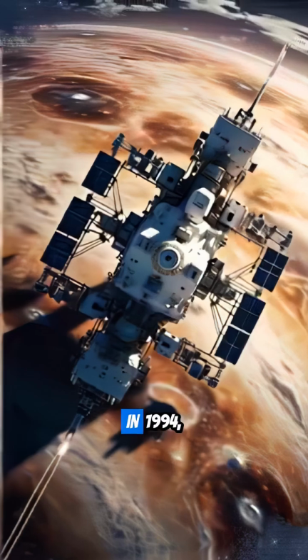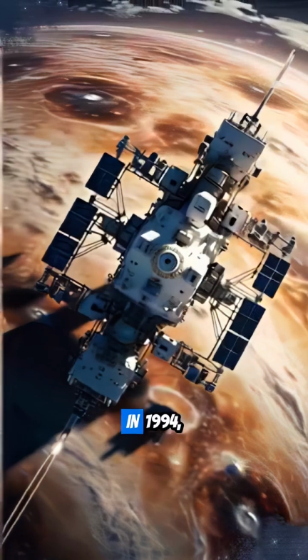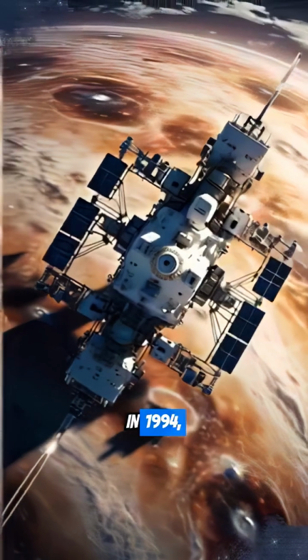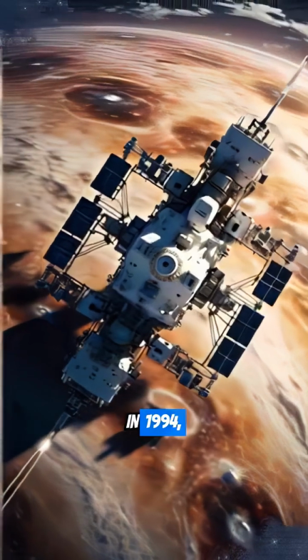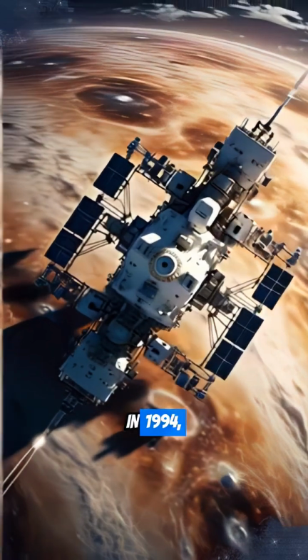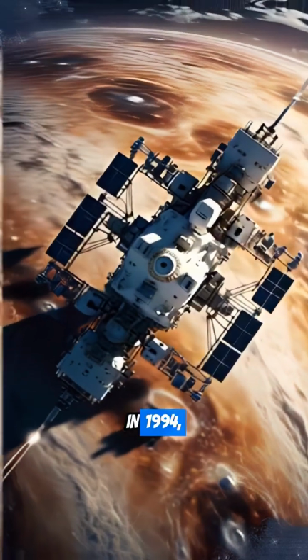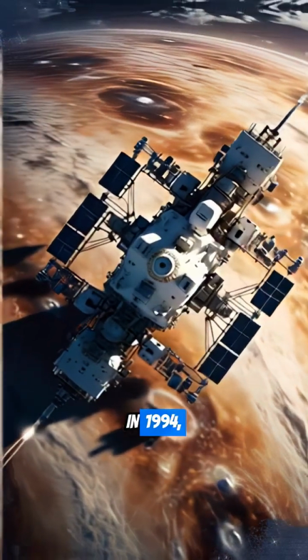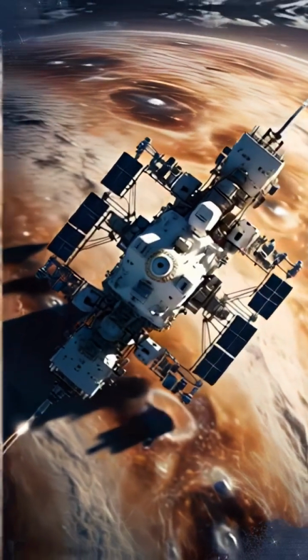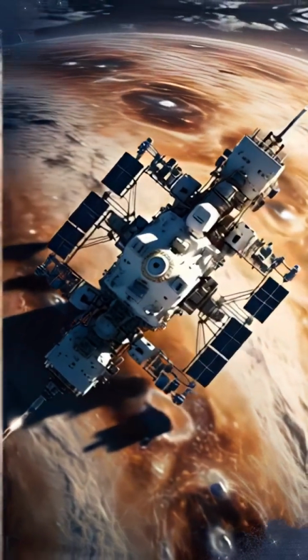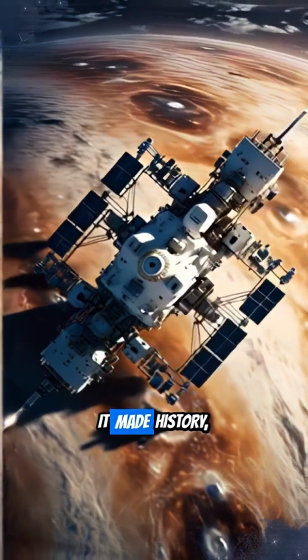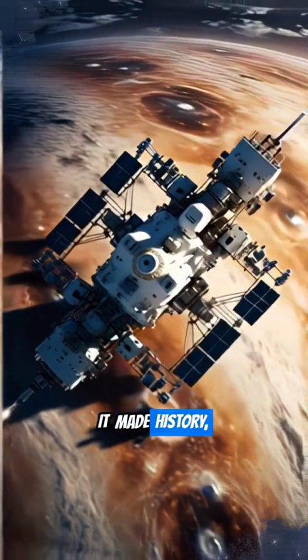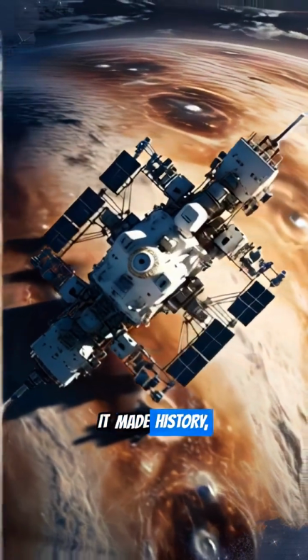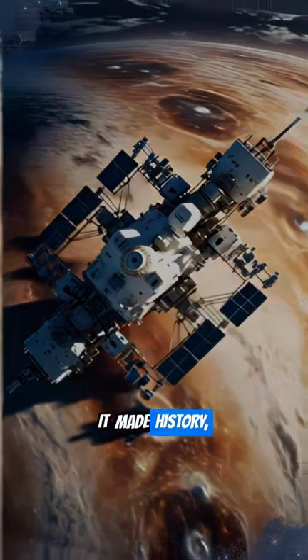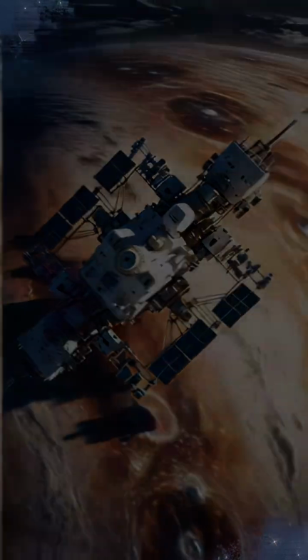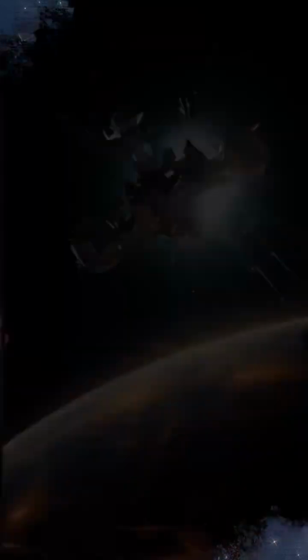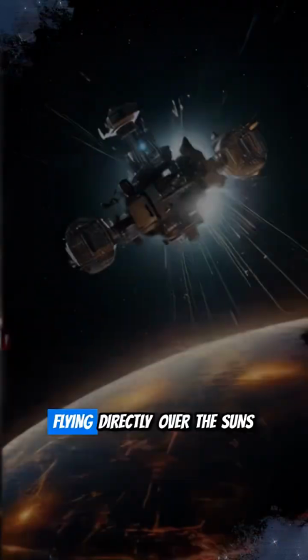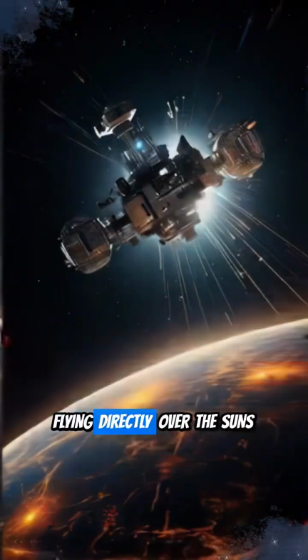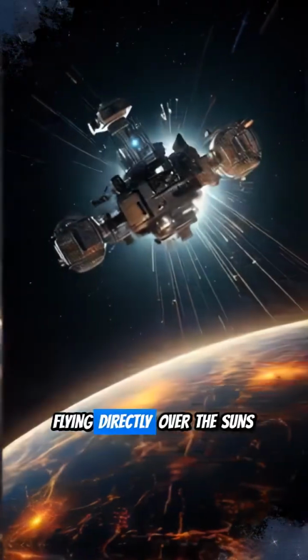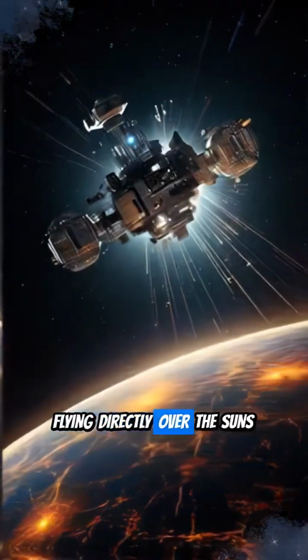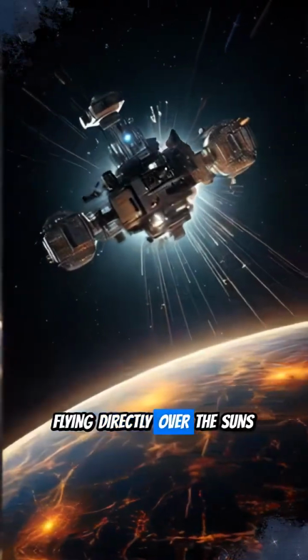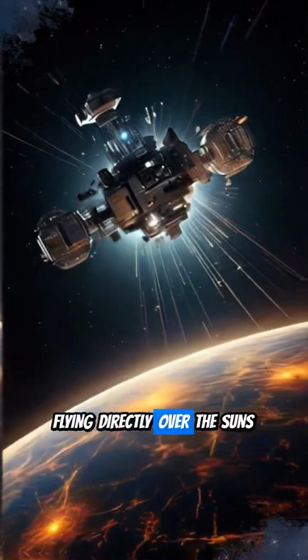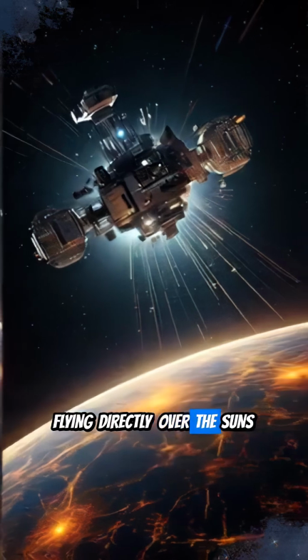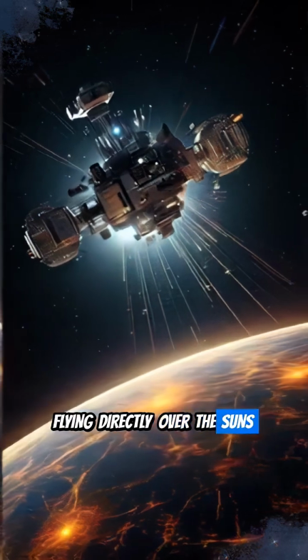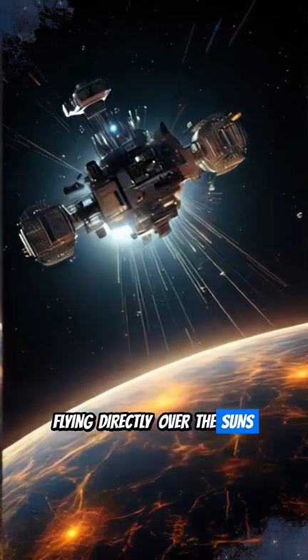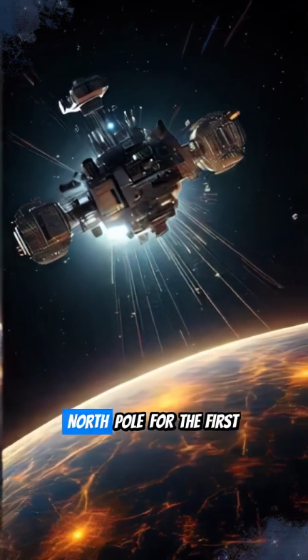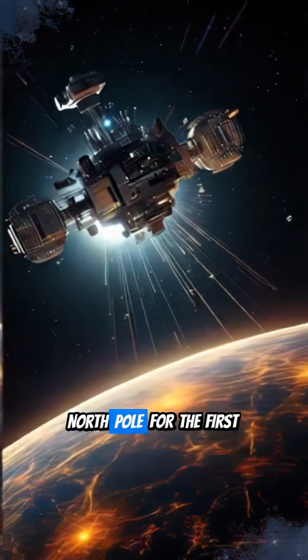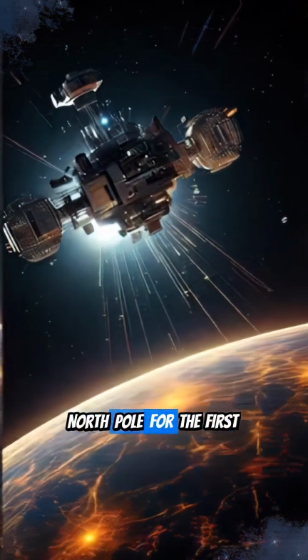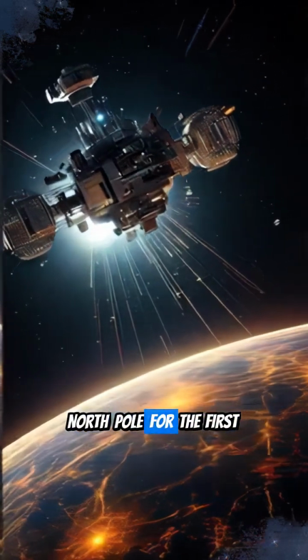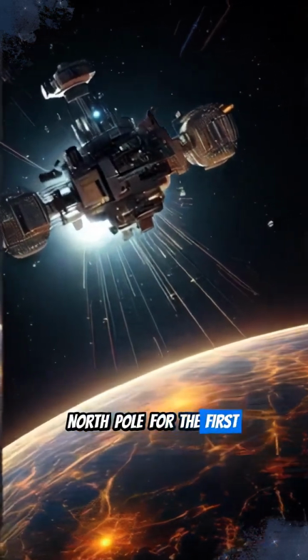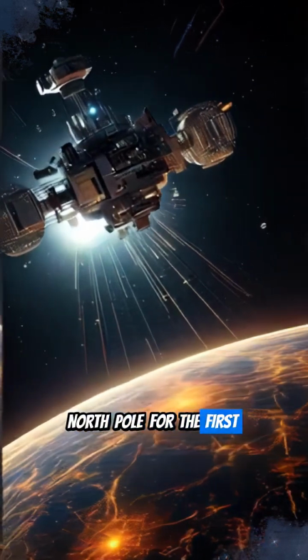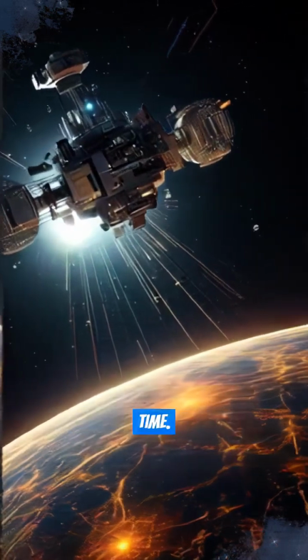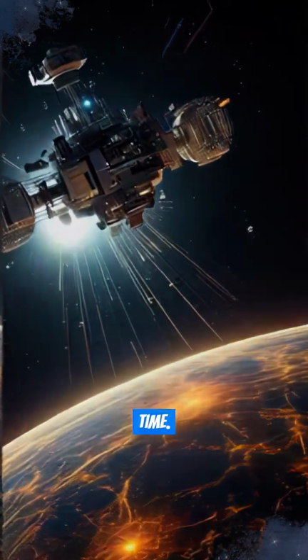In 1994, it made history, flying directly over the Sun's North Pole for the first time.